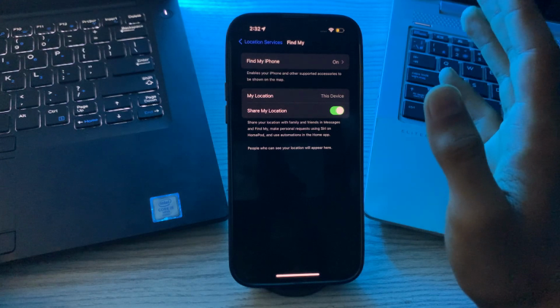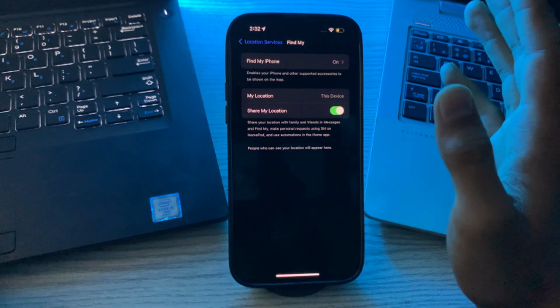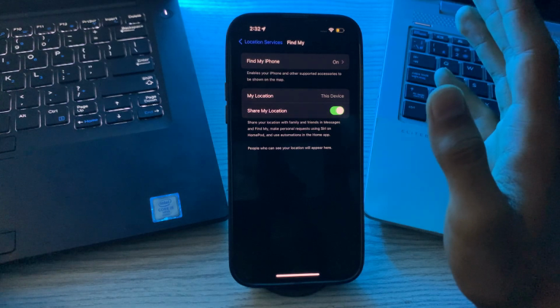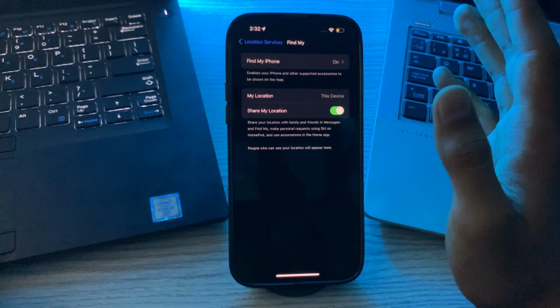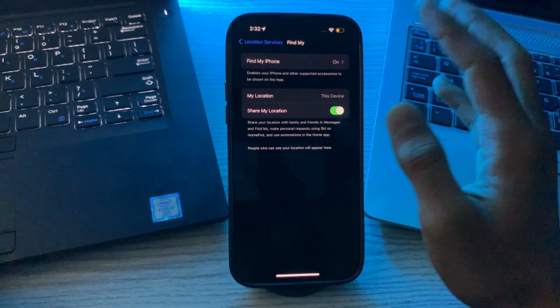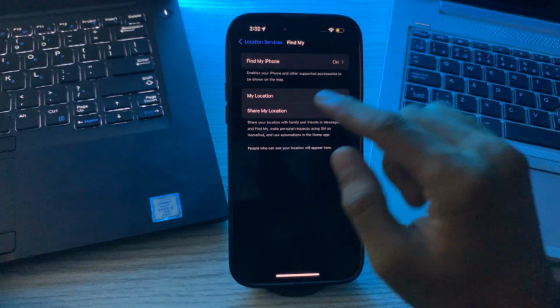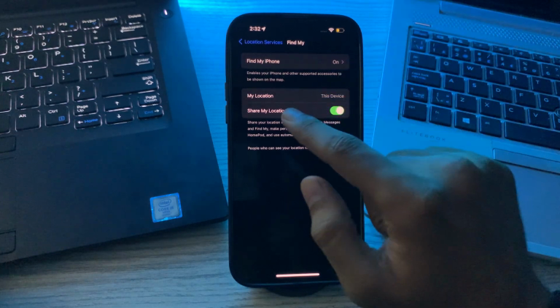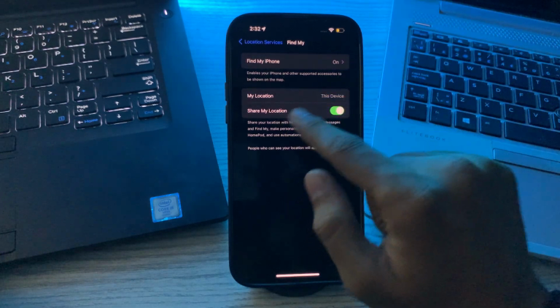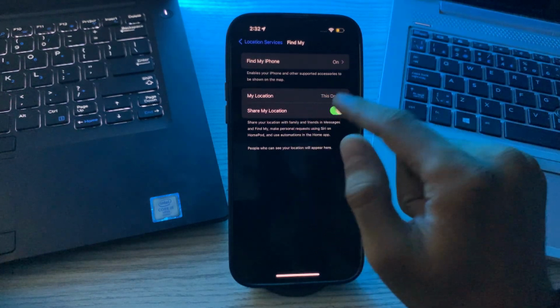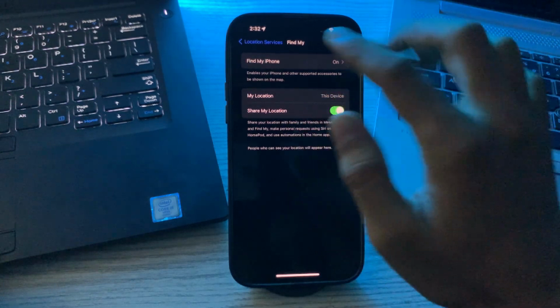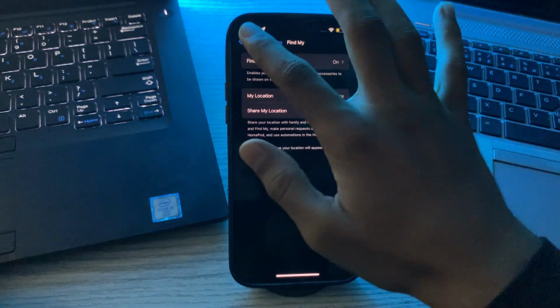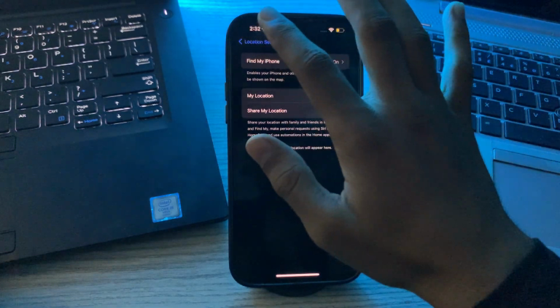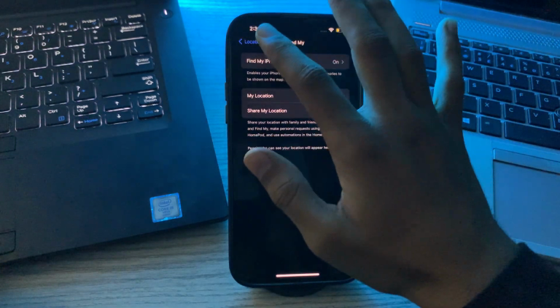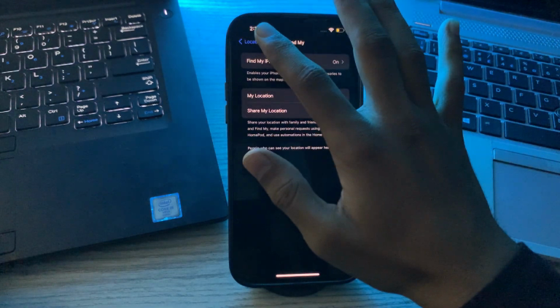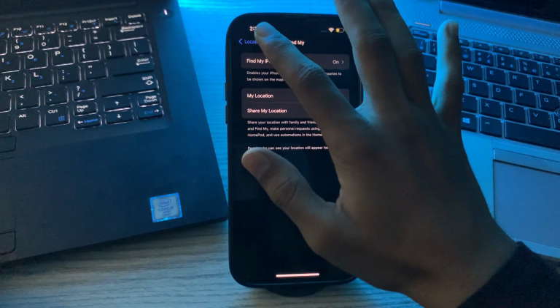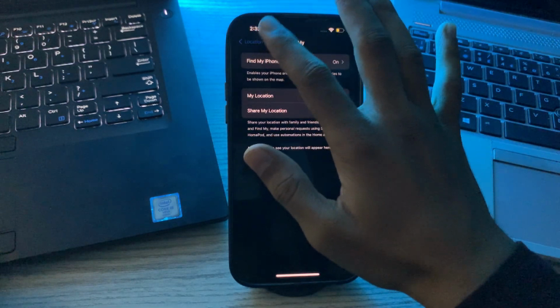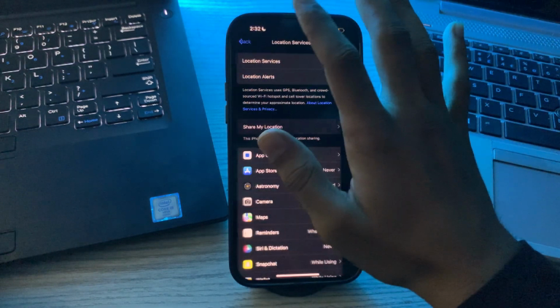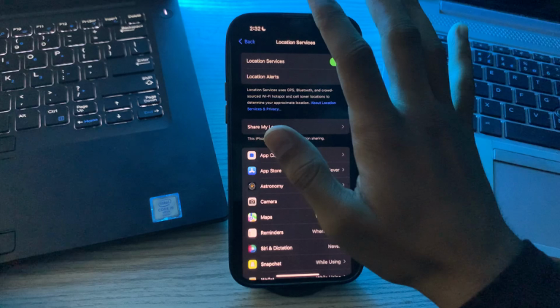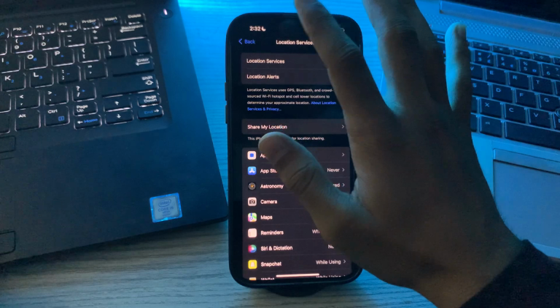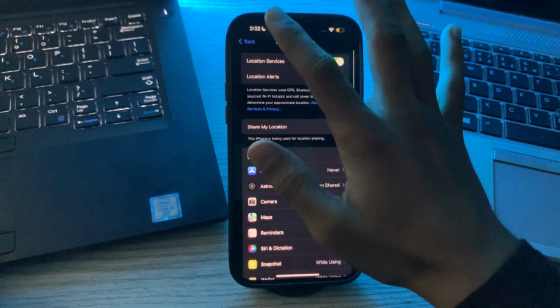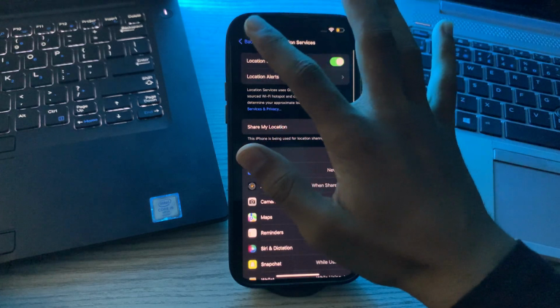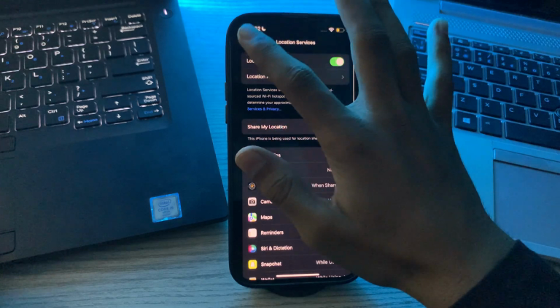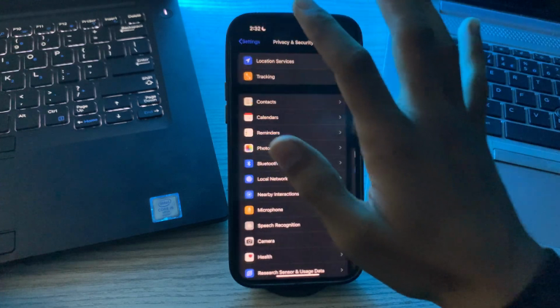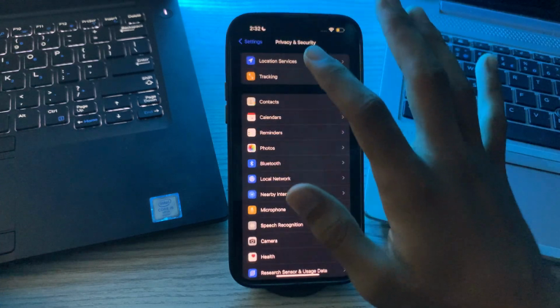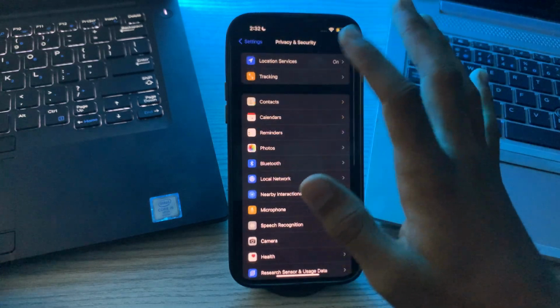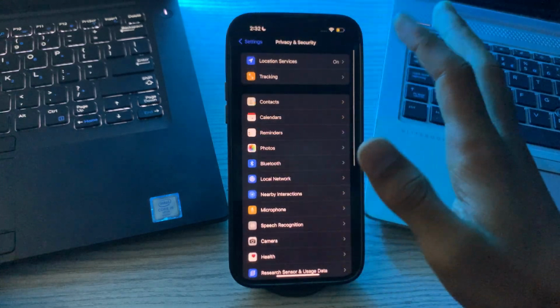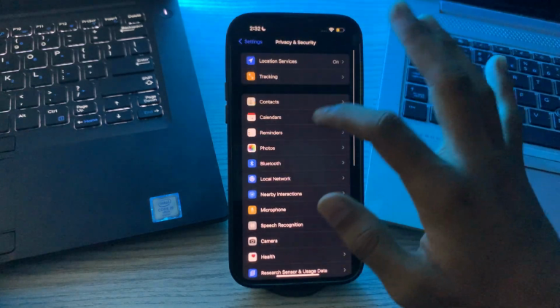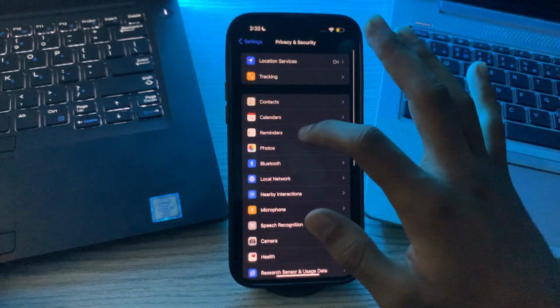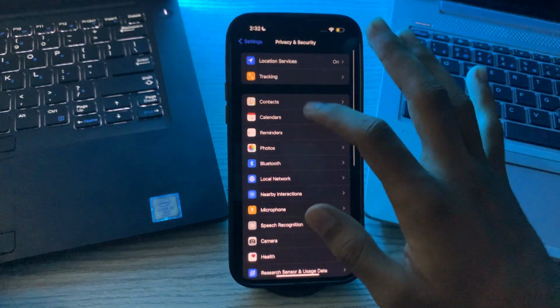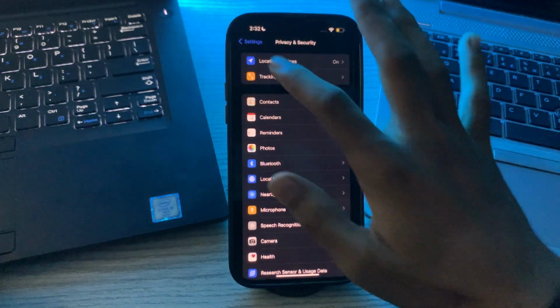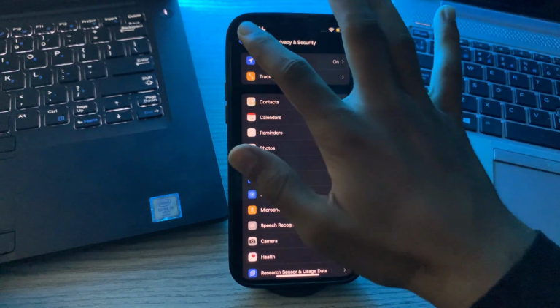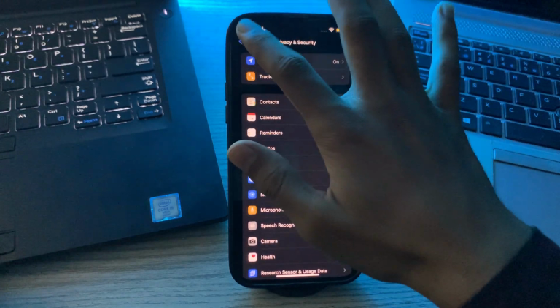You also have to enable the Last Location option. After enabling these settings, you can proceed to the next troubleshooting step.